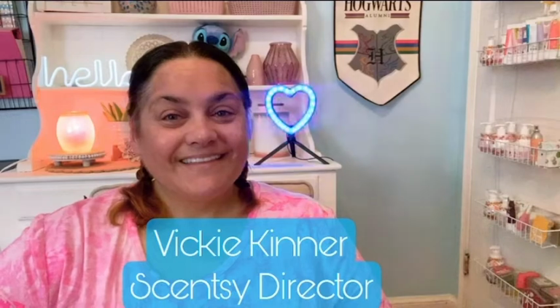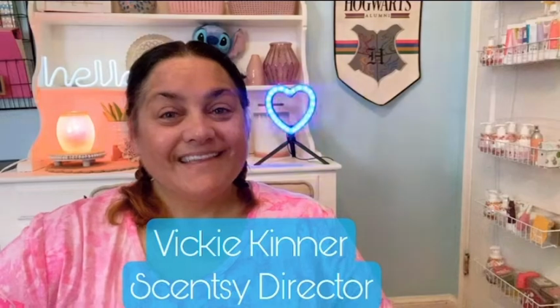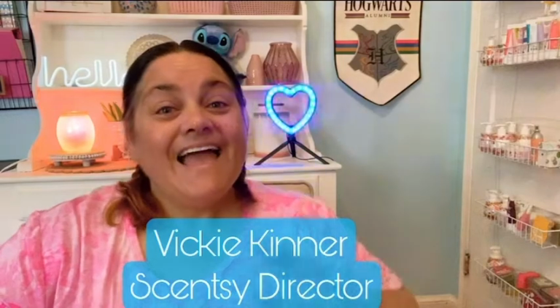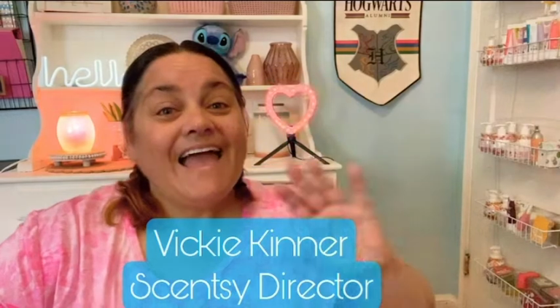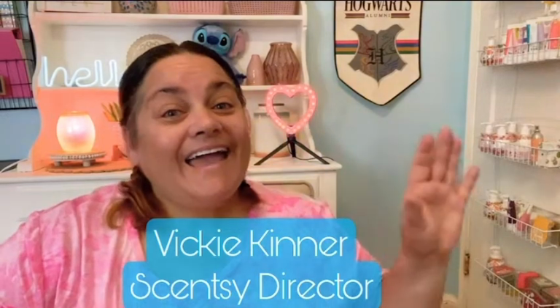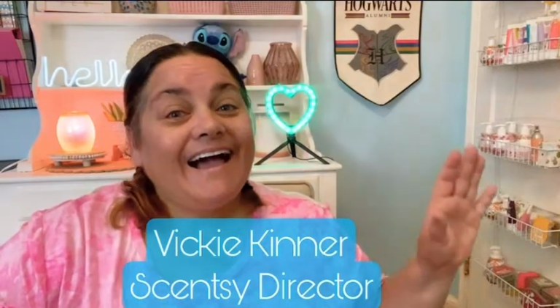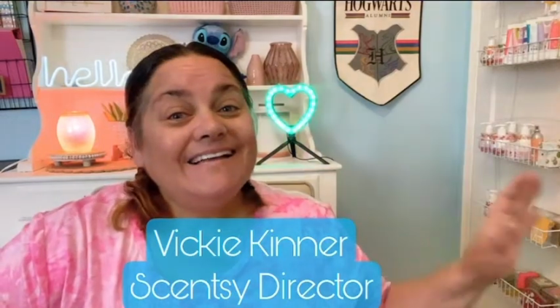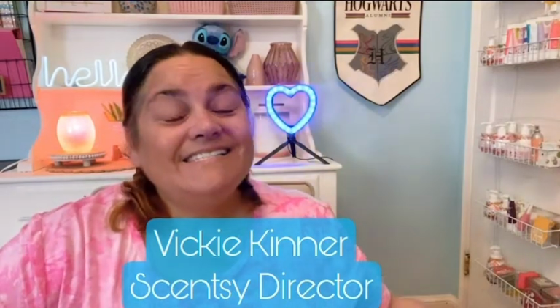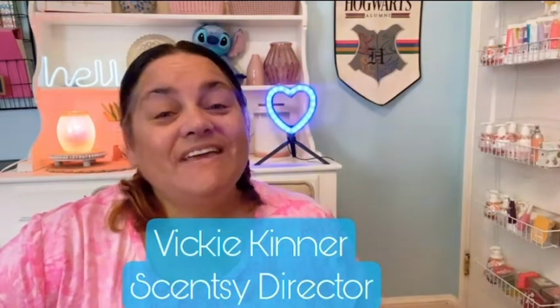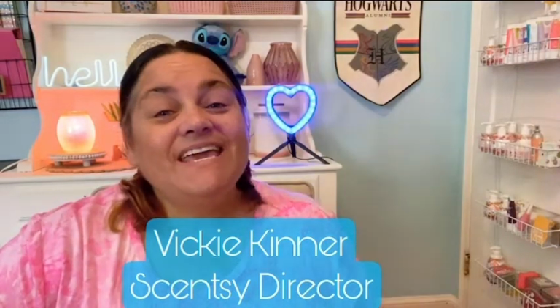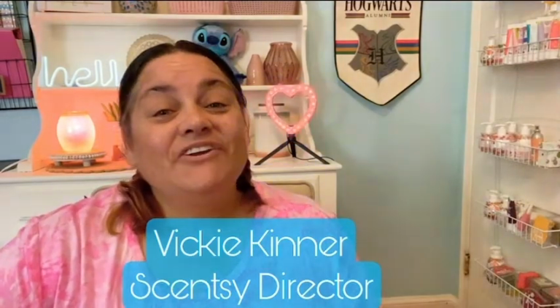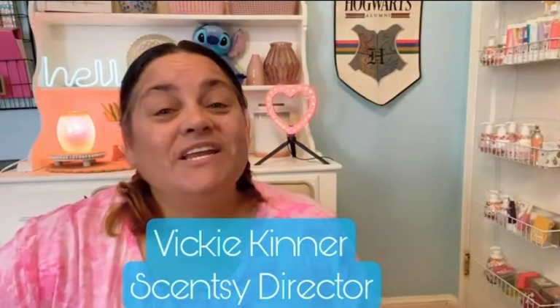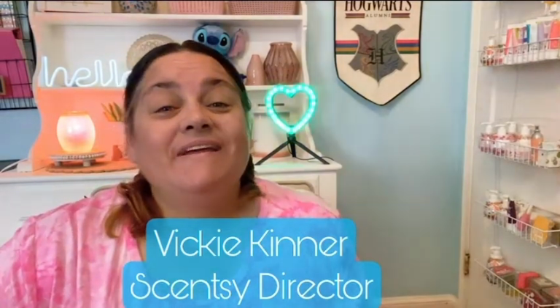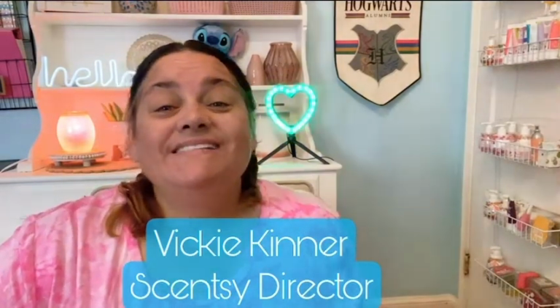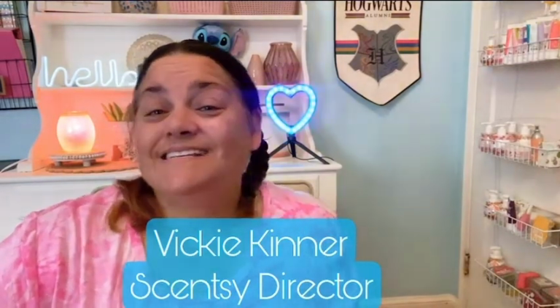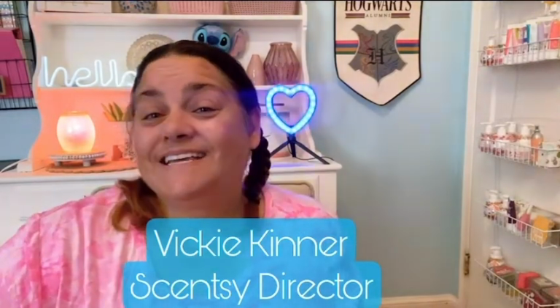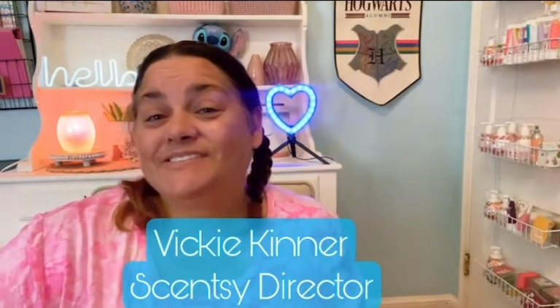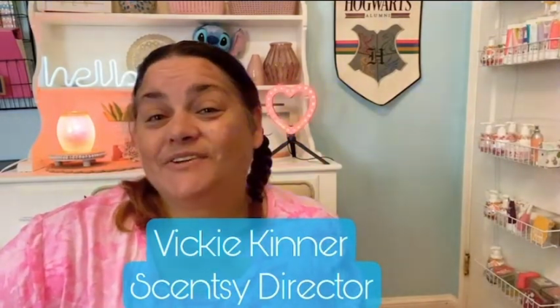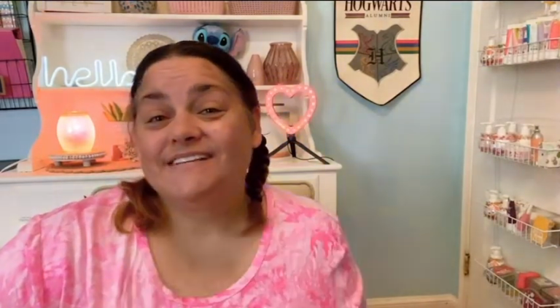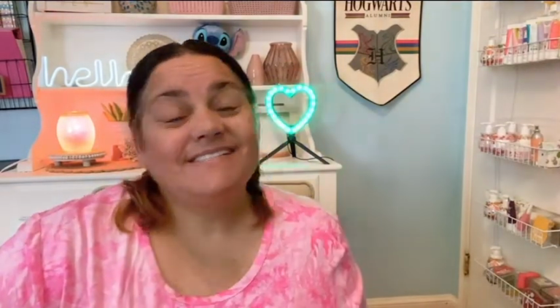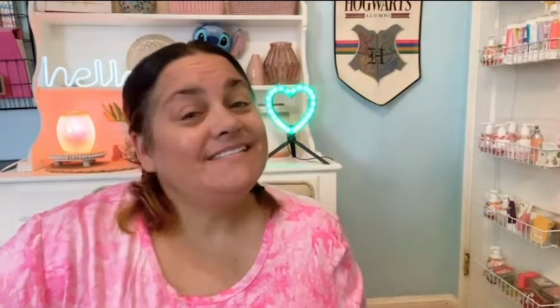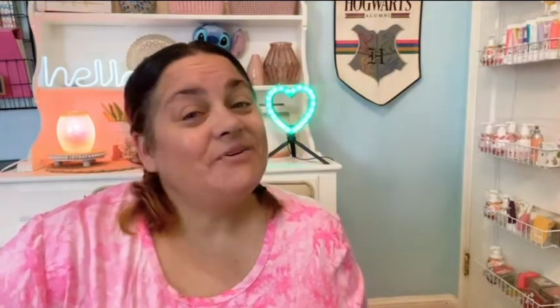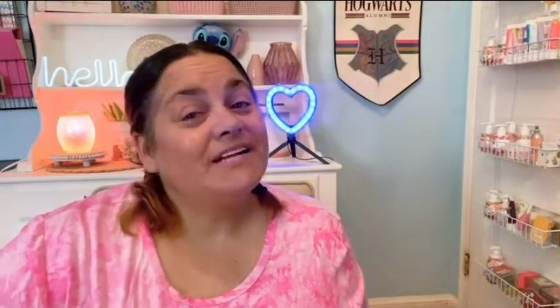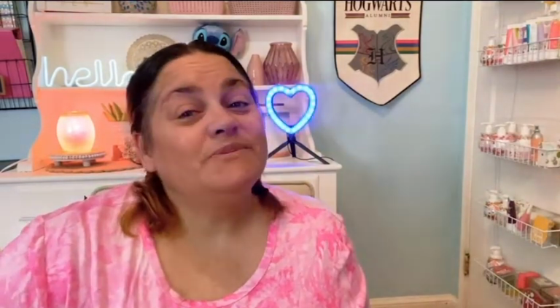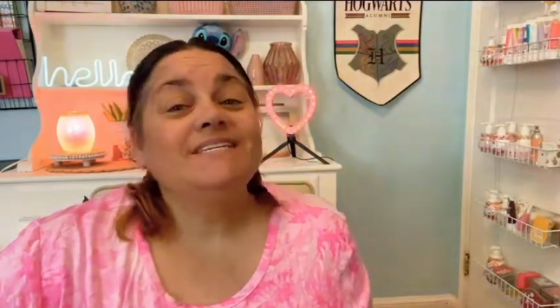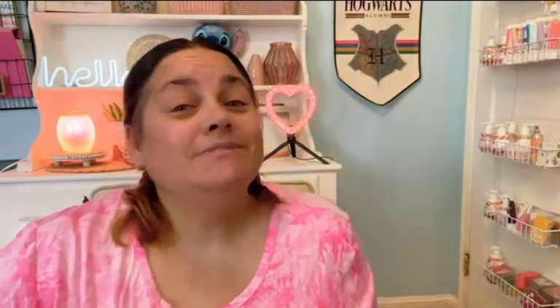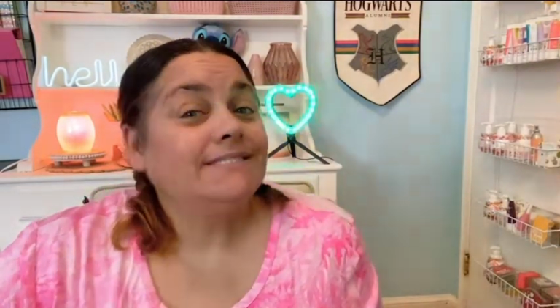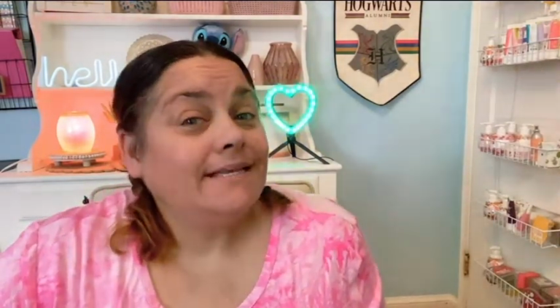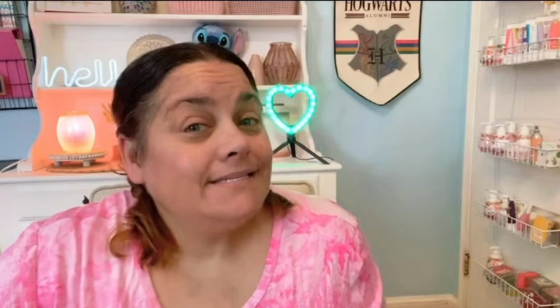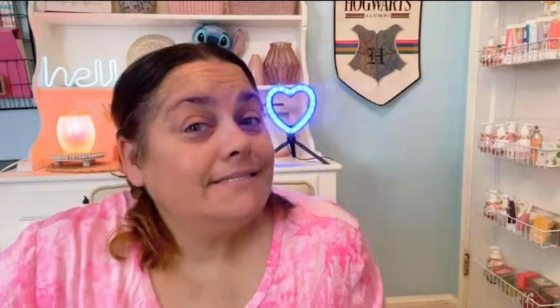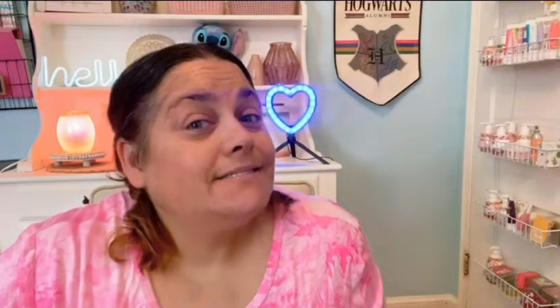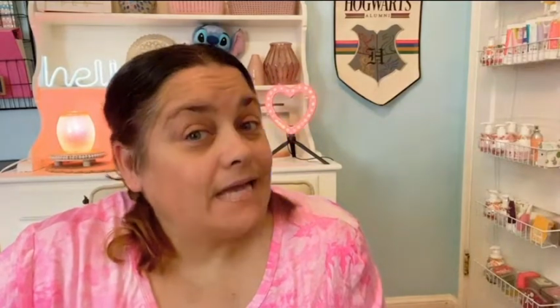Hey guys, it's Vicki Kinner, Independent Scentsy Consultant, Scentsy Director with Team Scented Style.